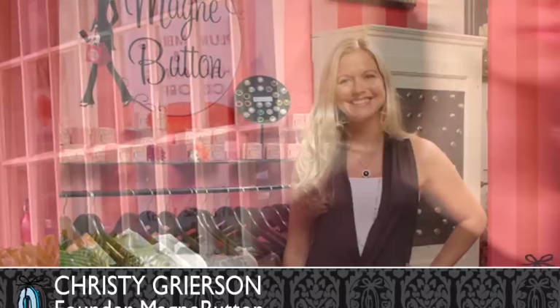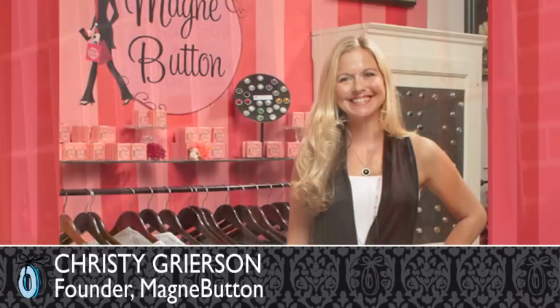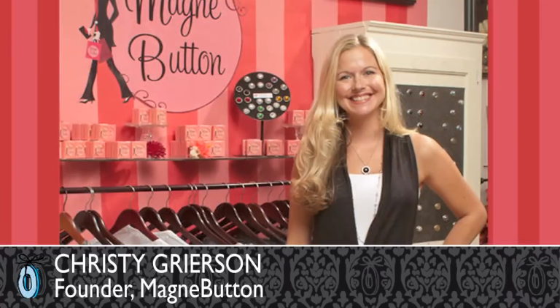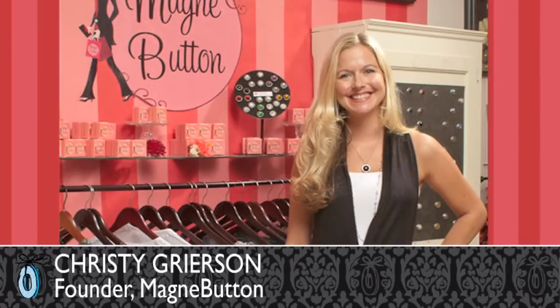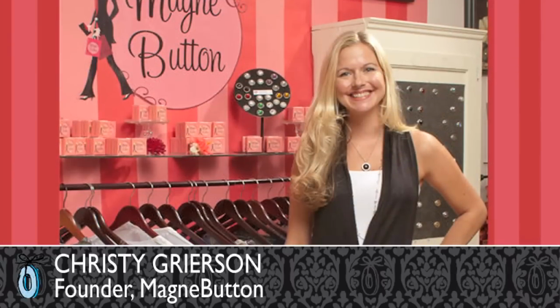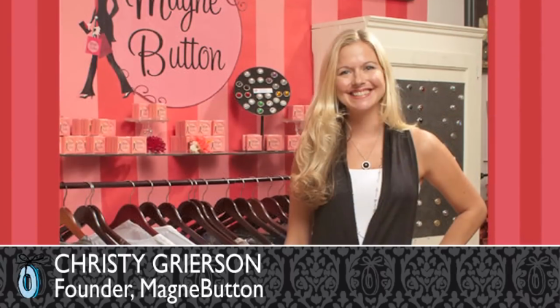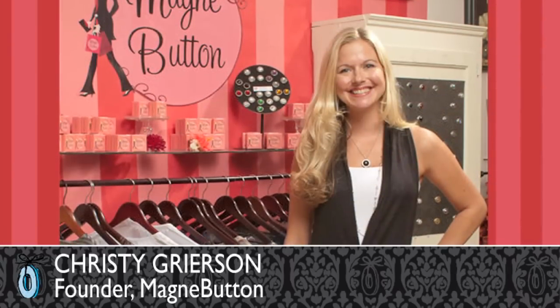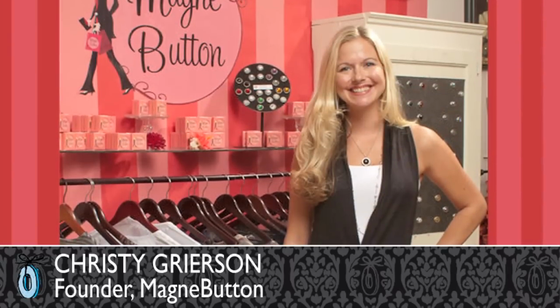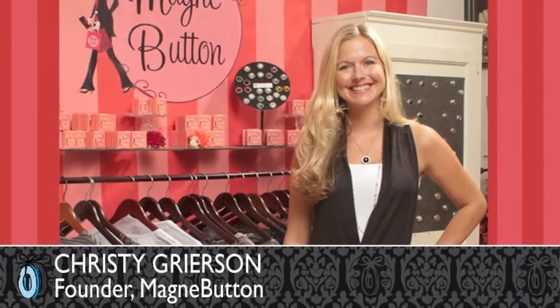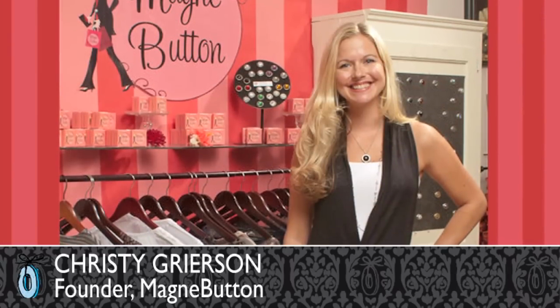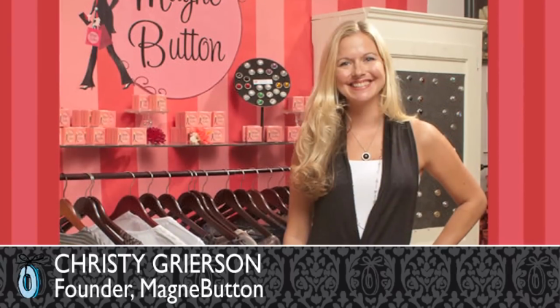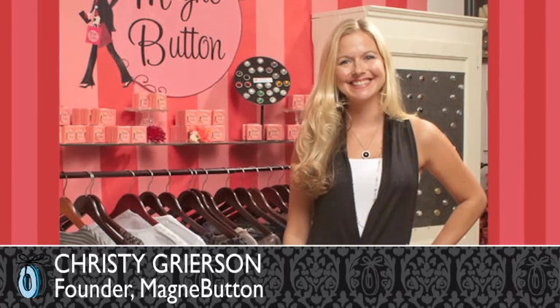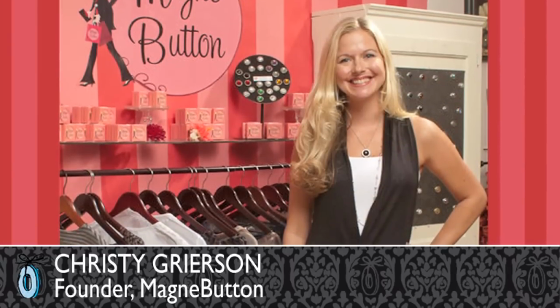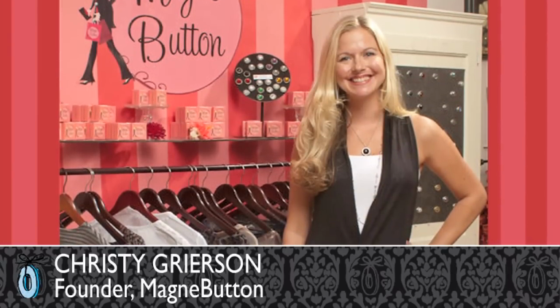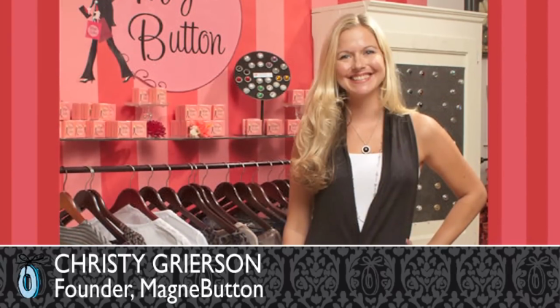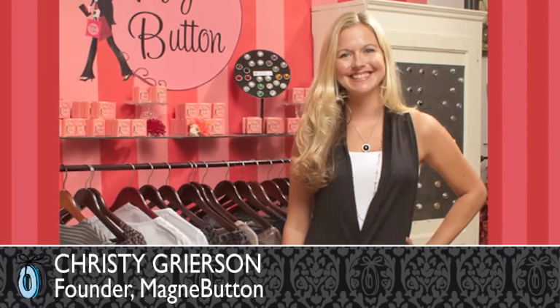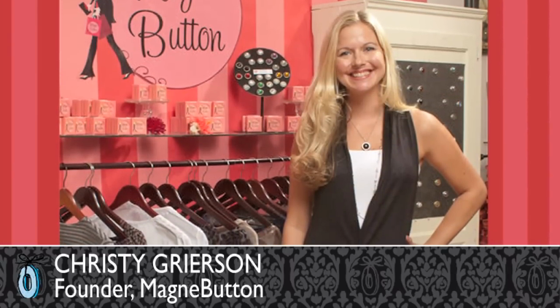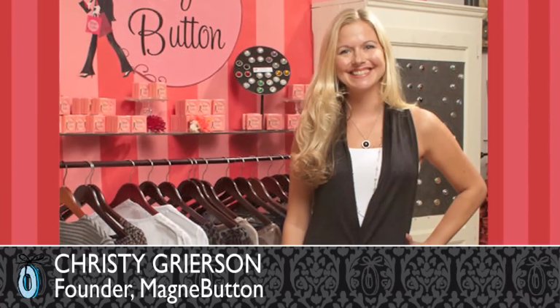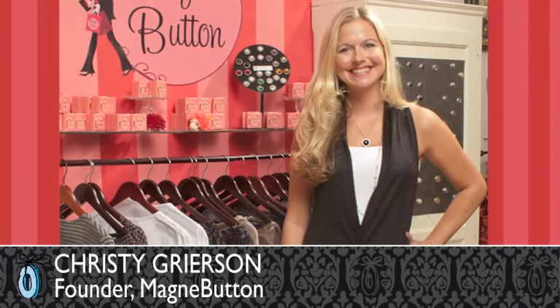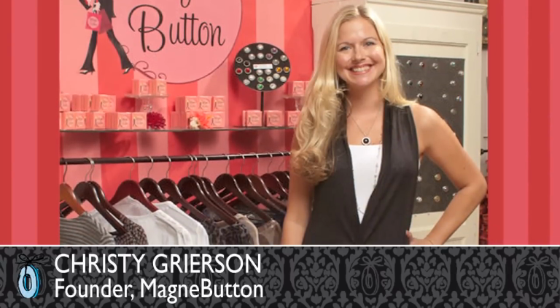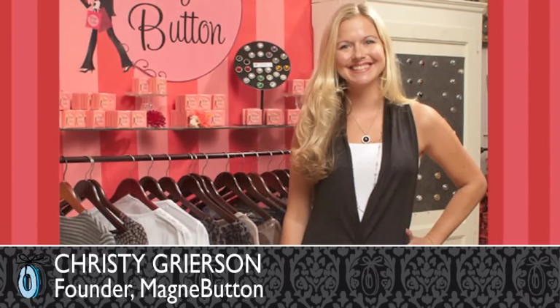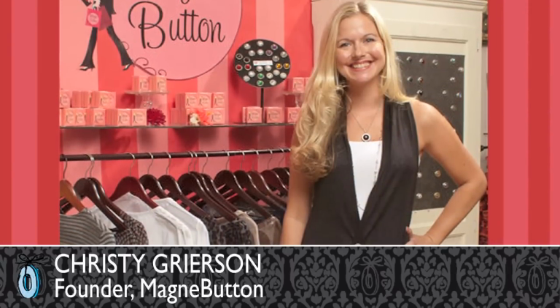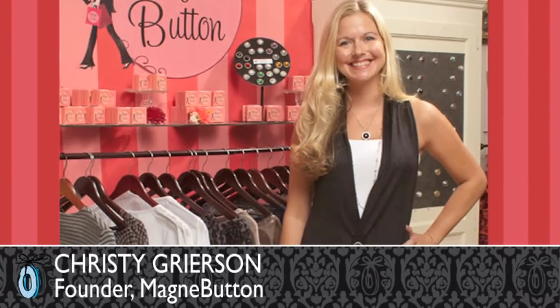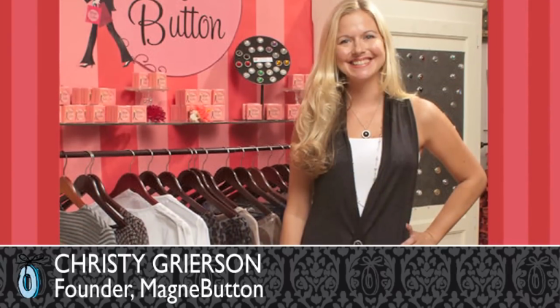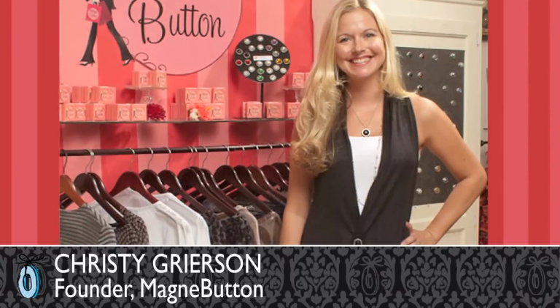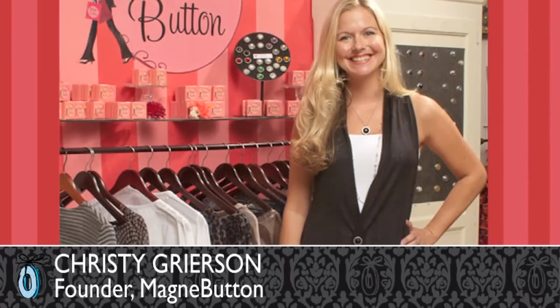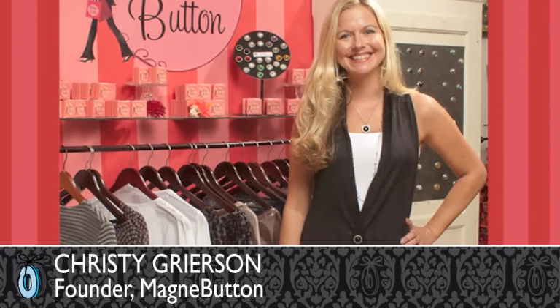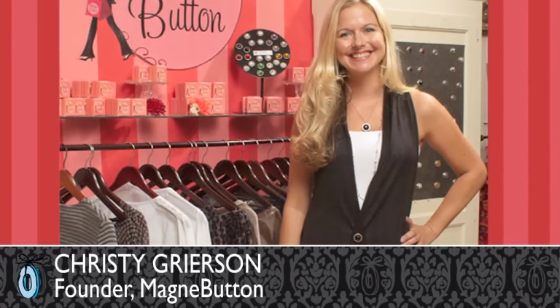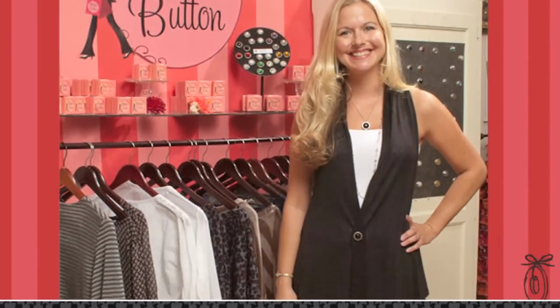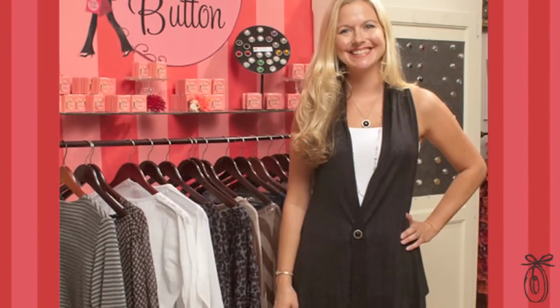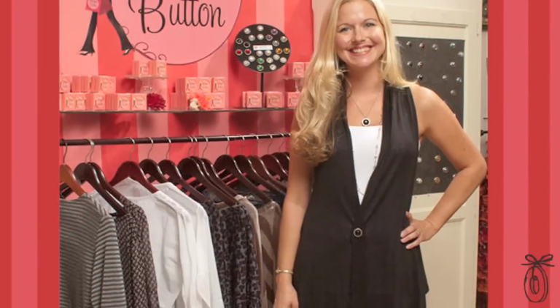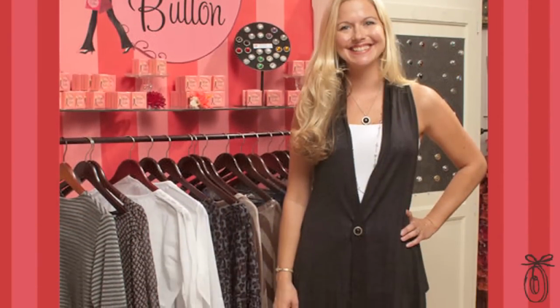The founder, Christy Grierson, knows the battles that women fight with their clothing because she owns her own clothing boutique in Southern California.